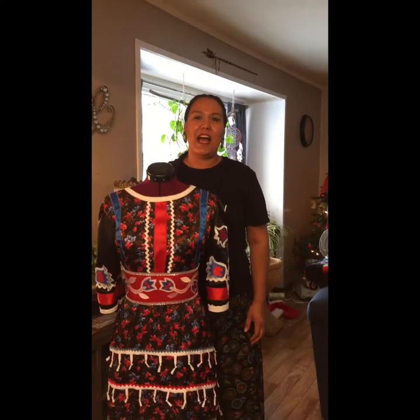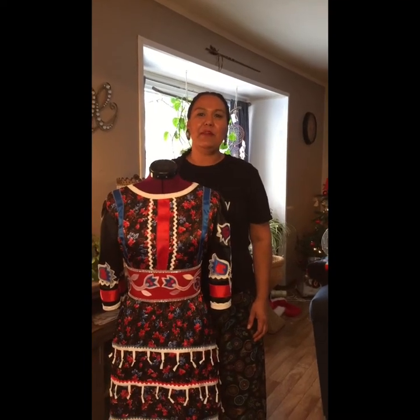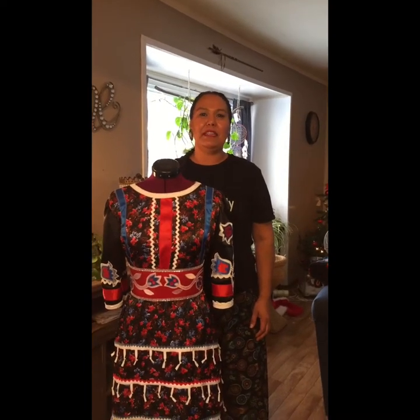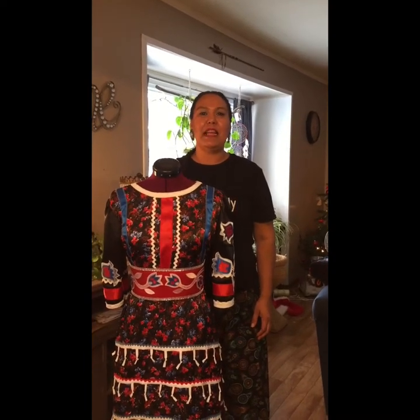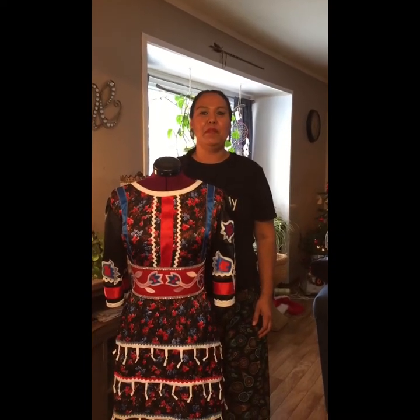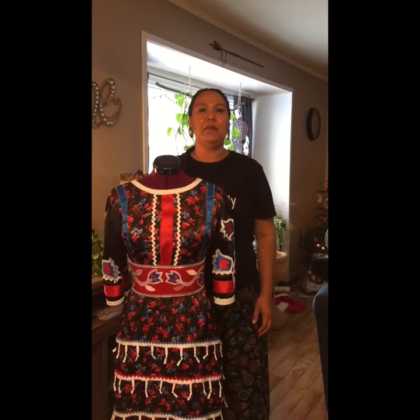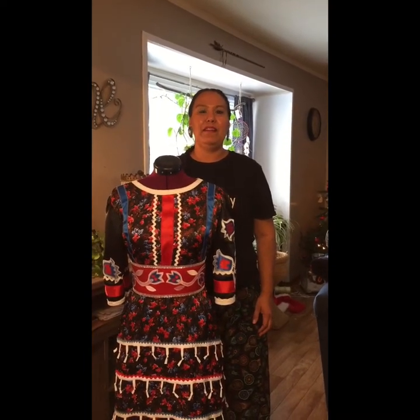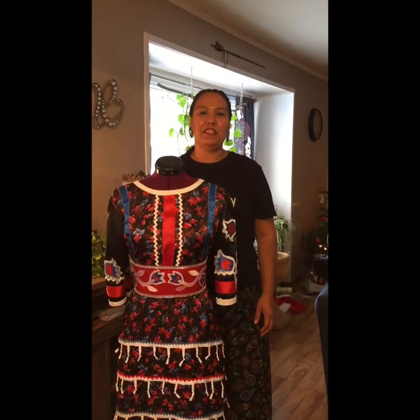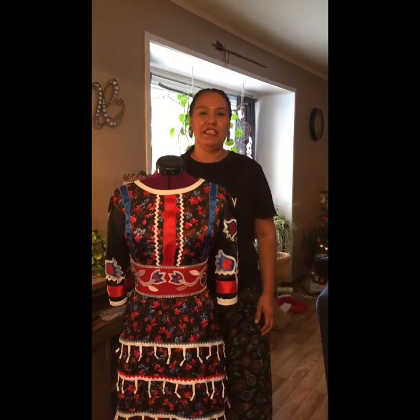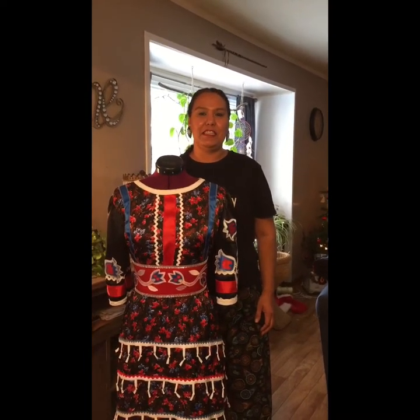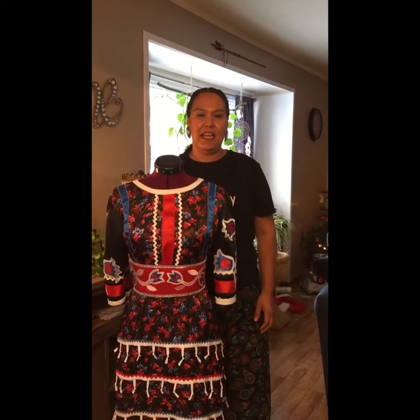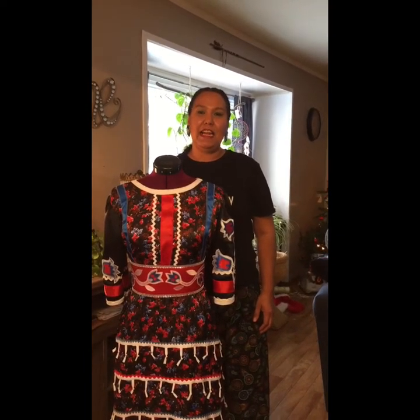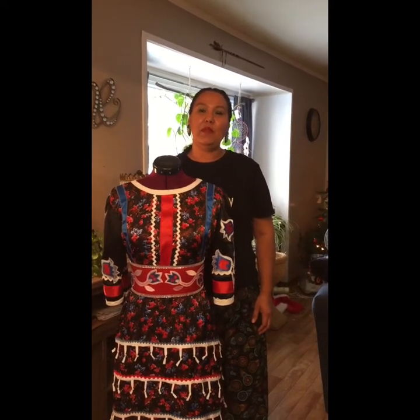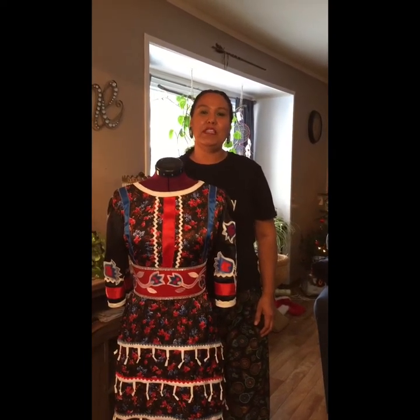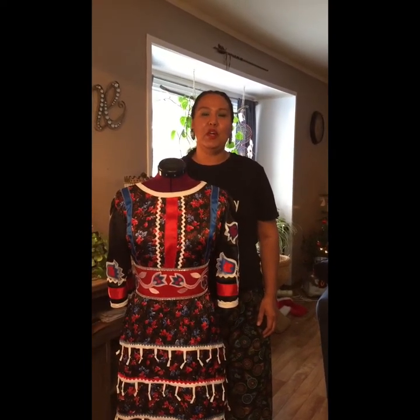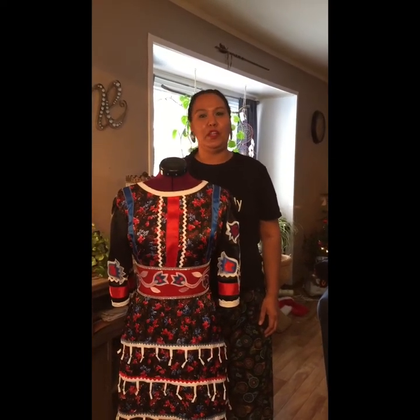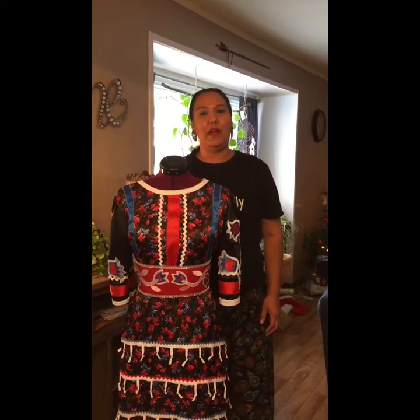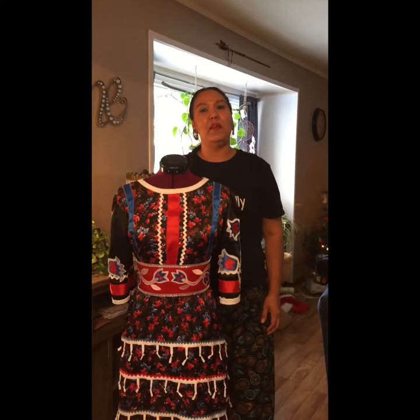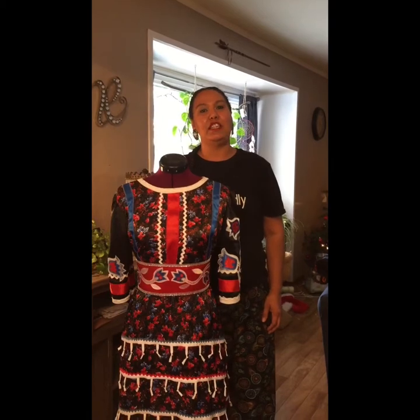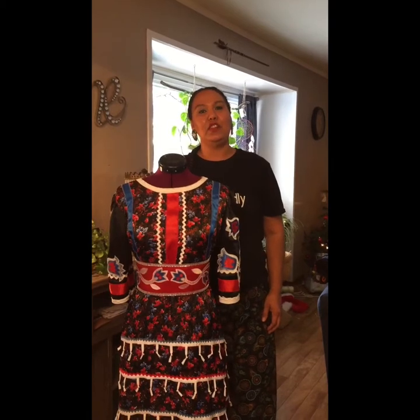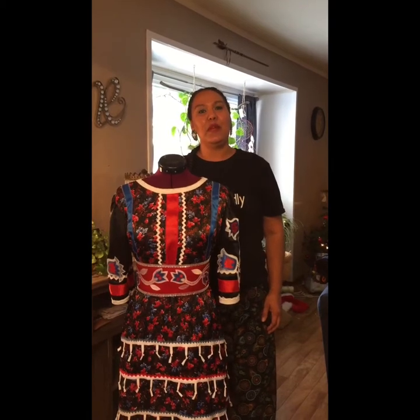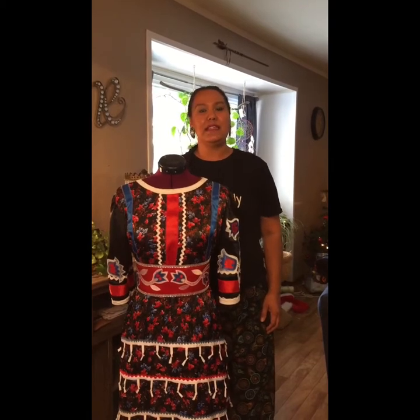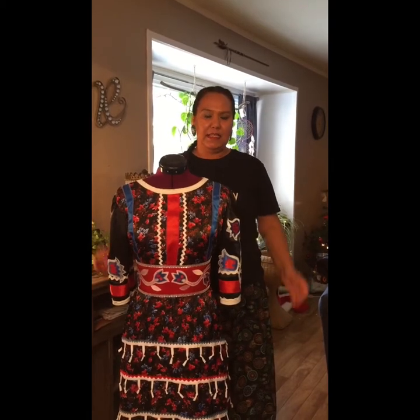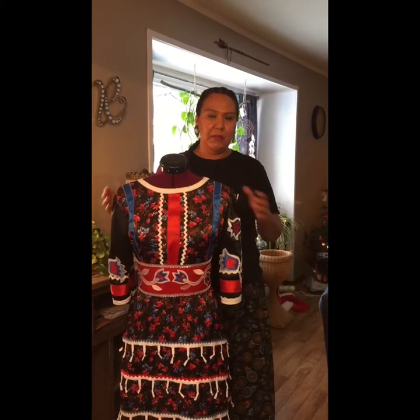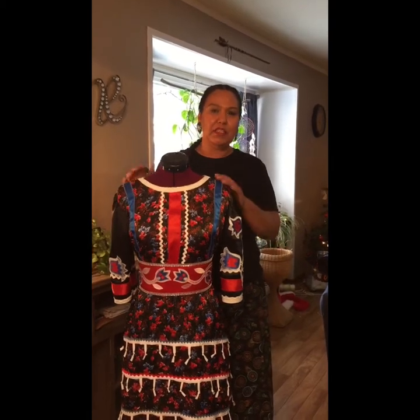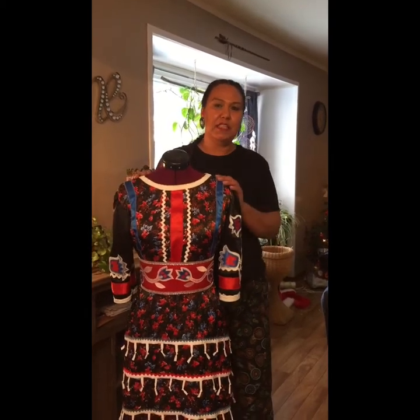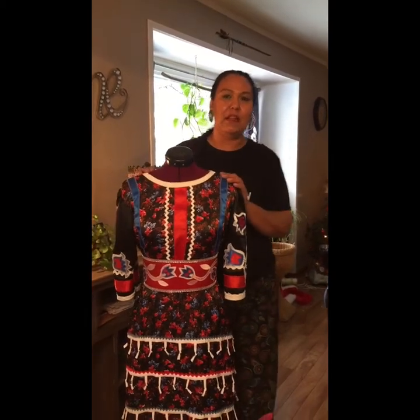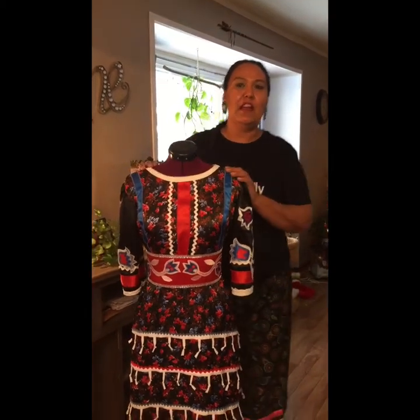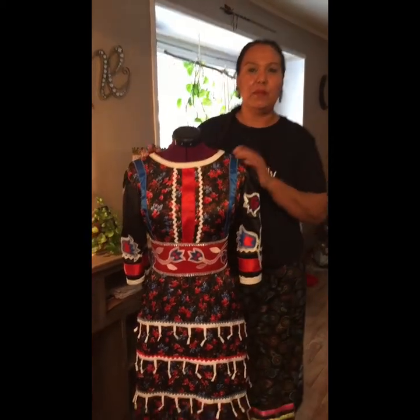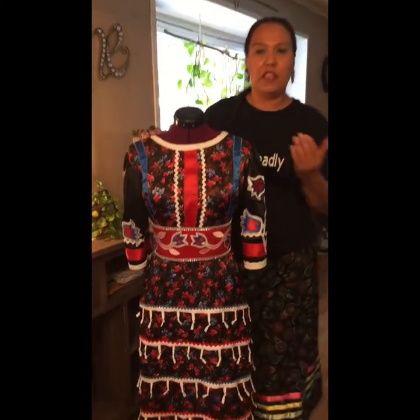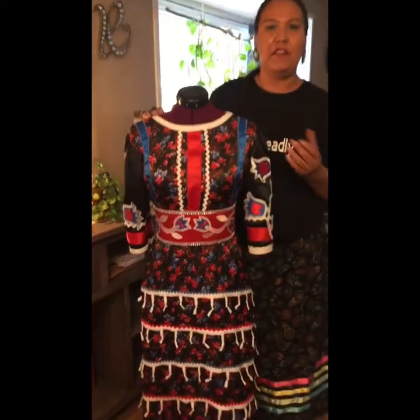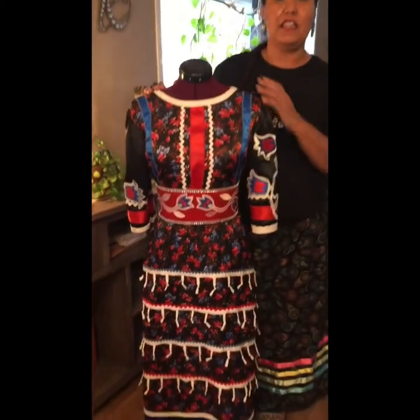I'm Bernadine Sapp from Little Pine First Nation and I'm going to show you how to make a jingle dress similar to this one from start to finish.